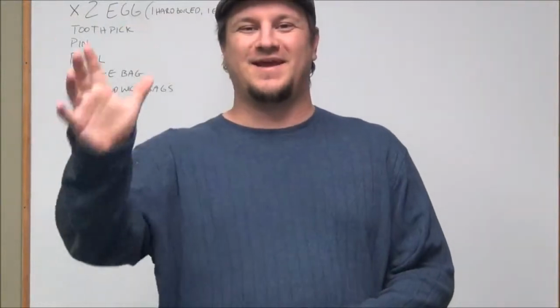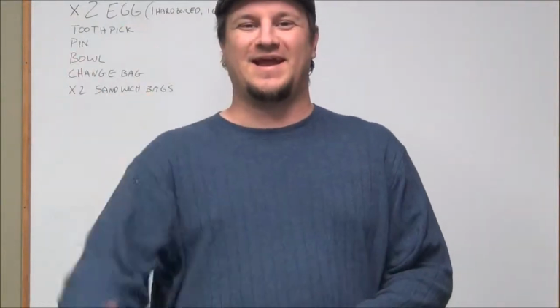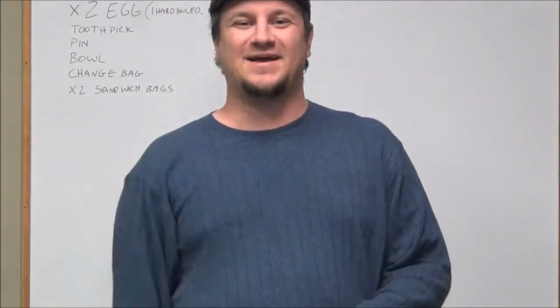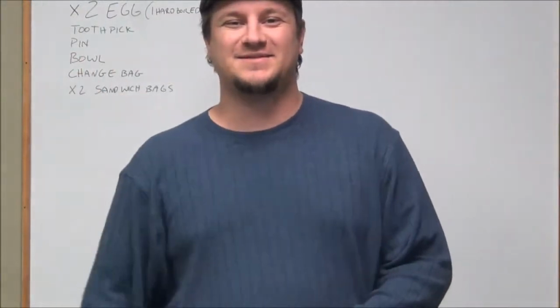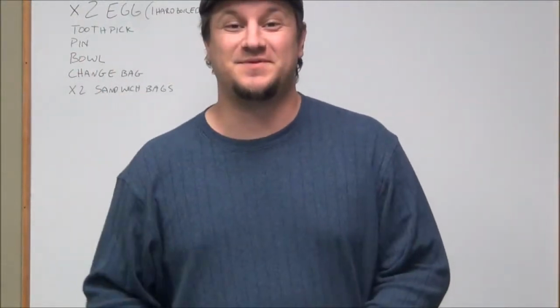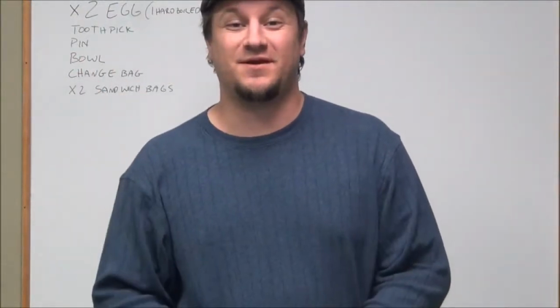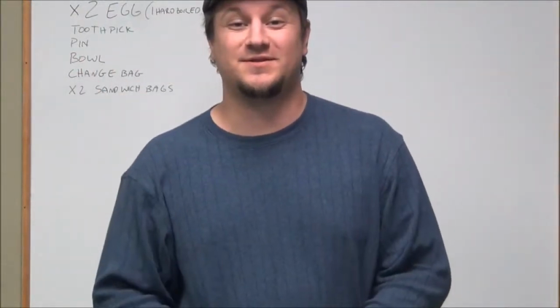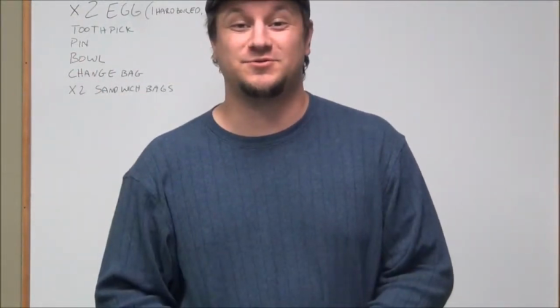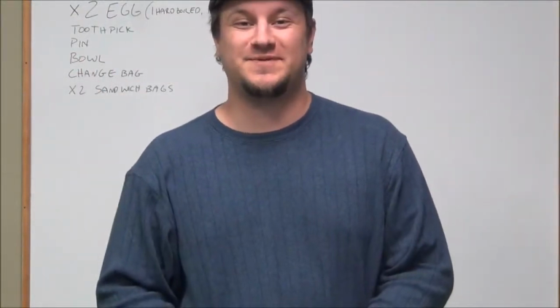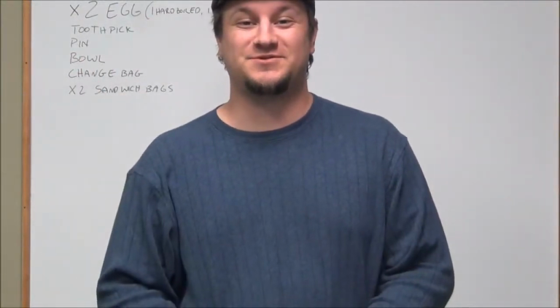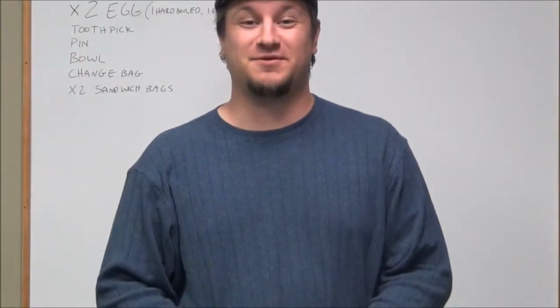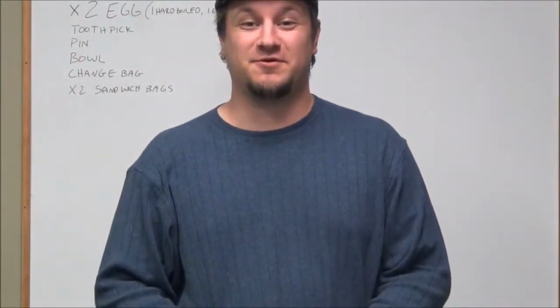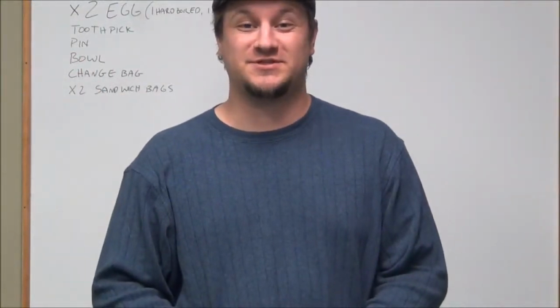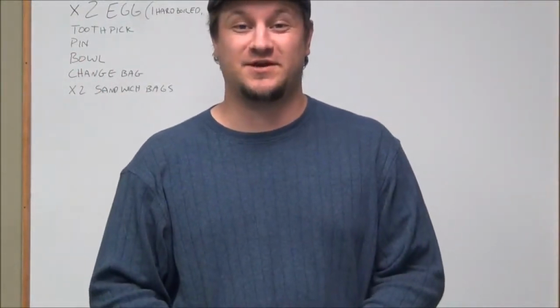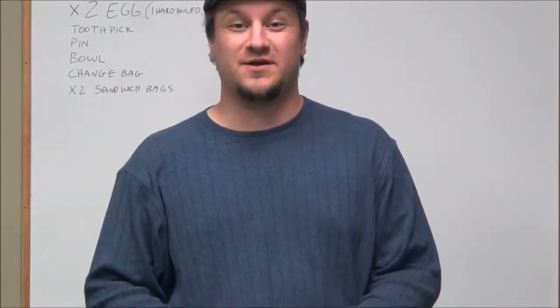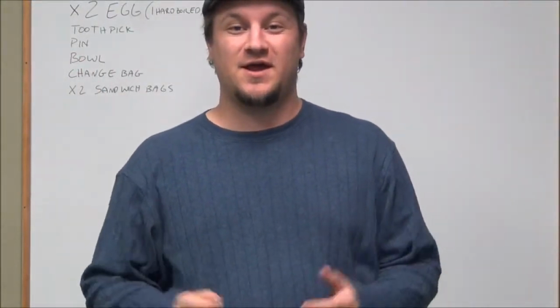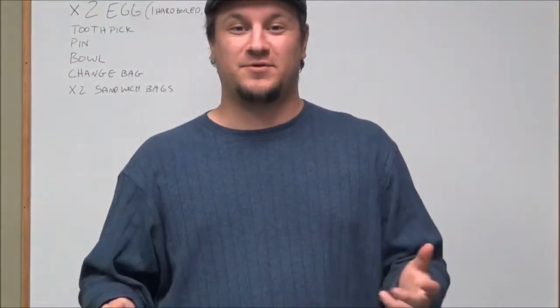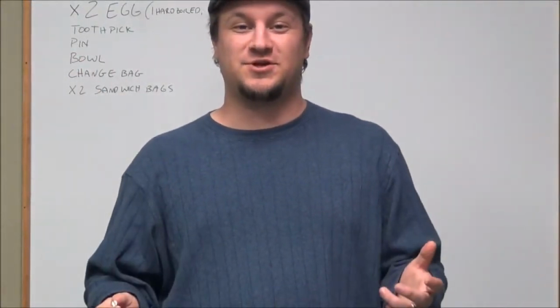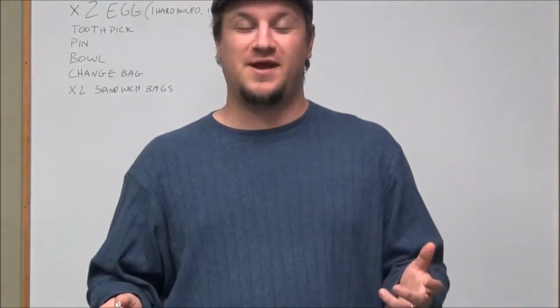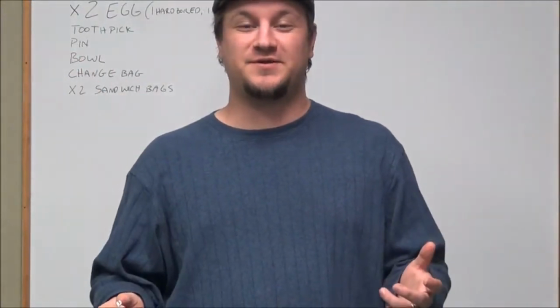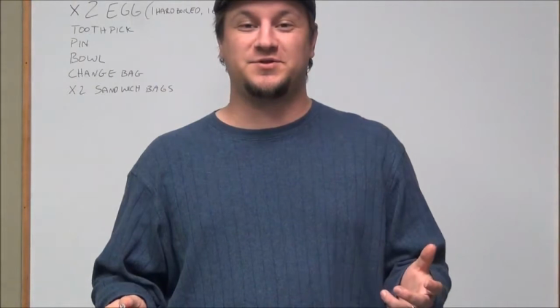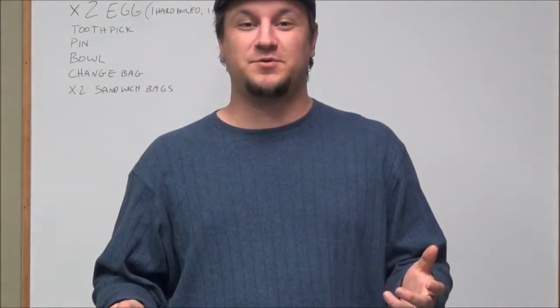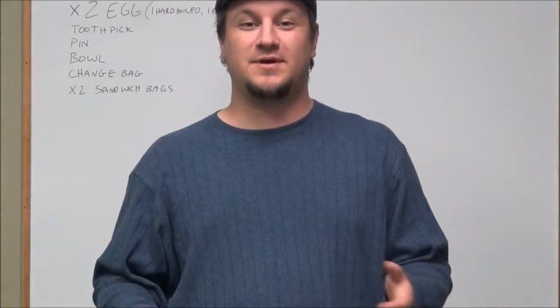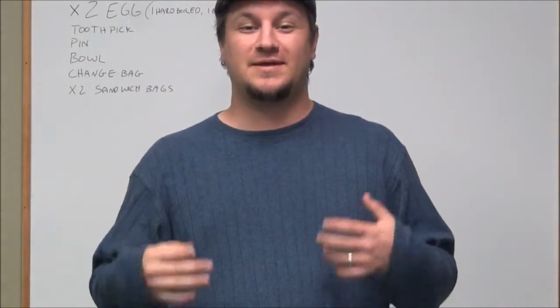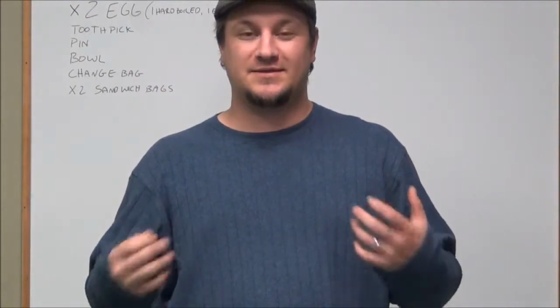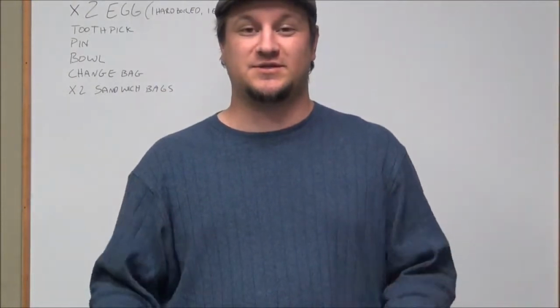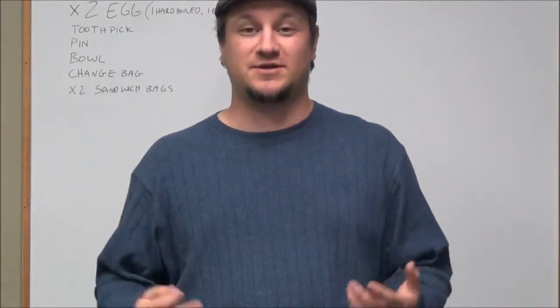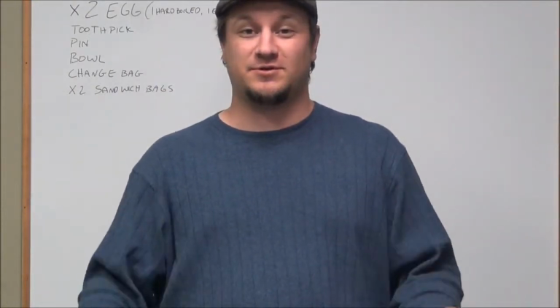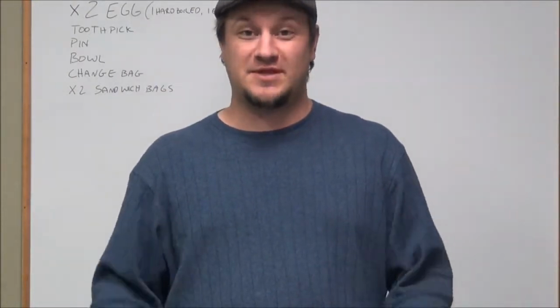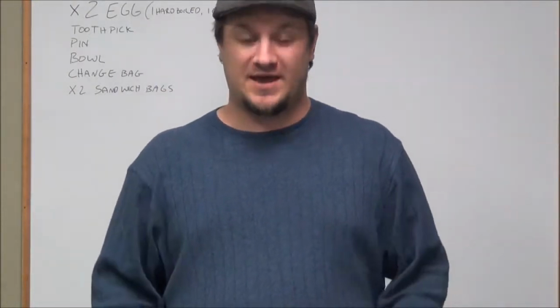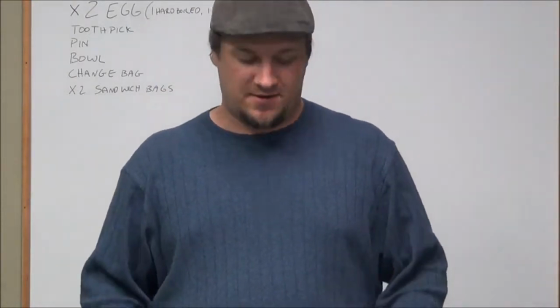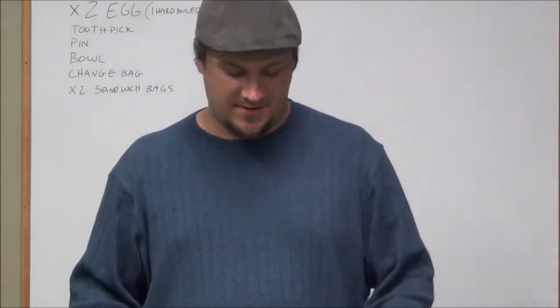Hey guys, I'm Derek with the Children's Password Liquid Christian Center. I want to show you how to do this trick with the egg.